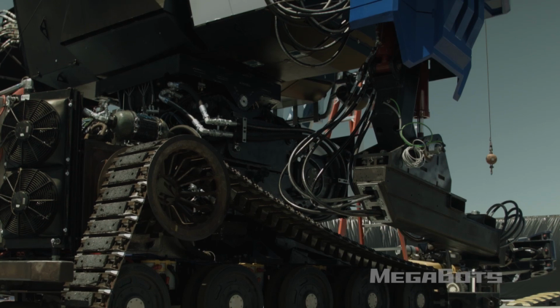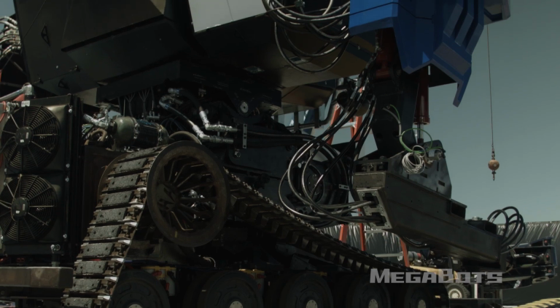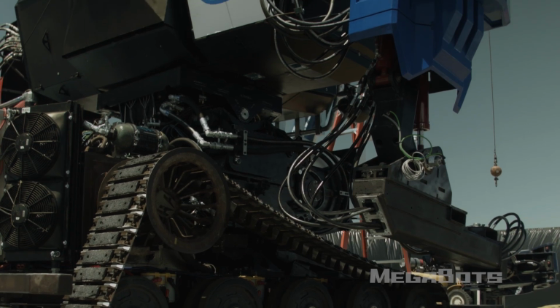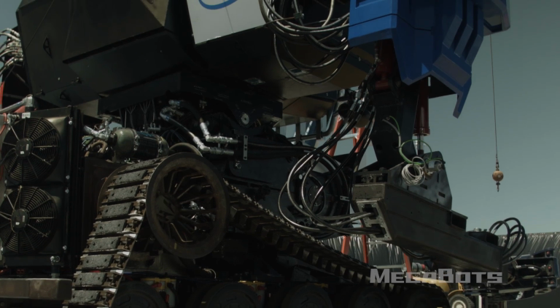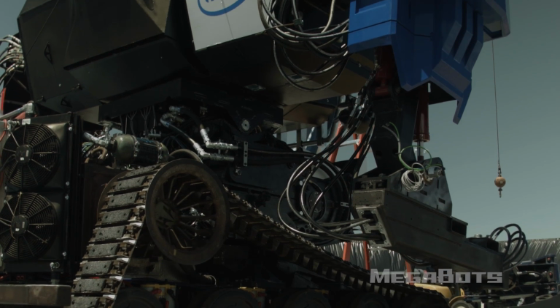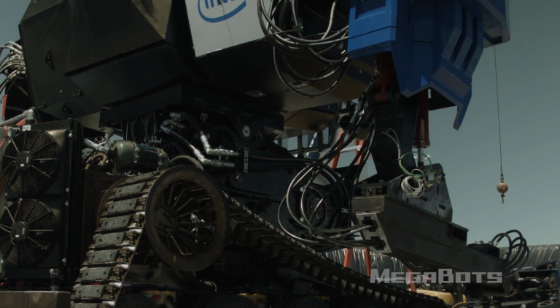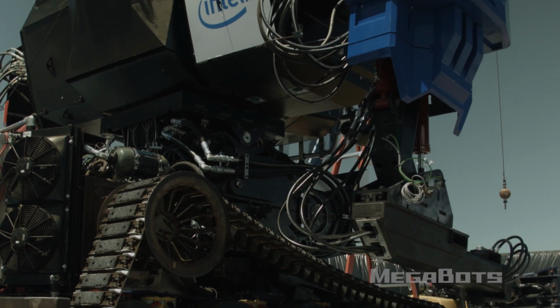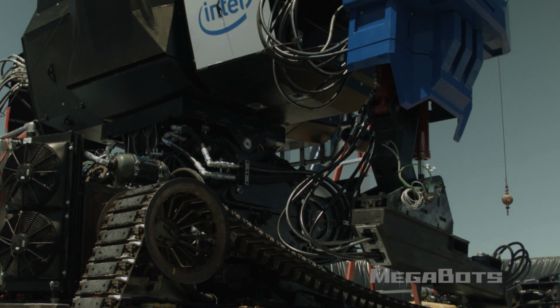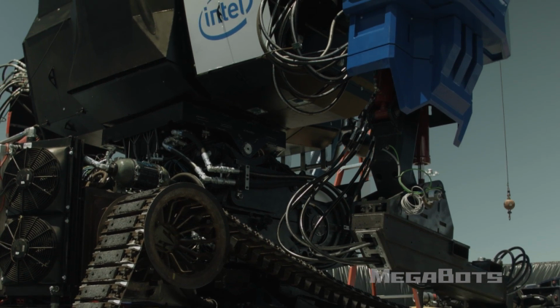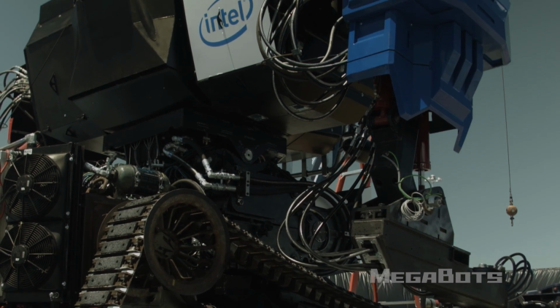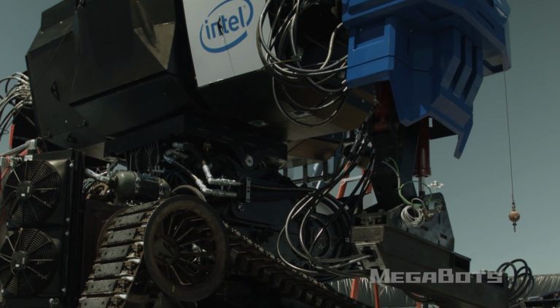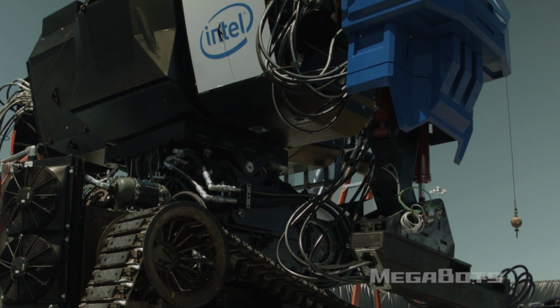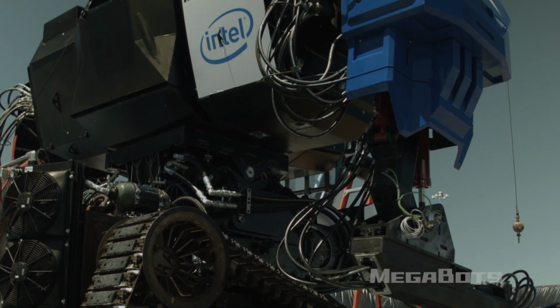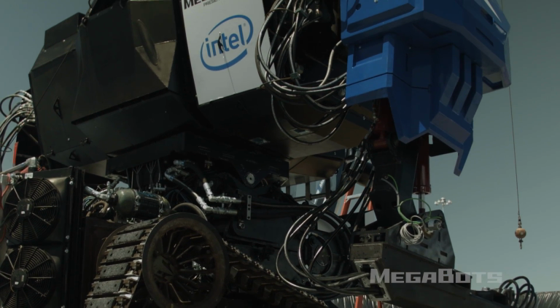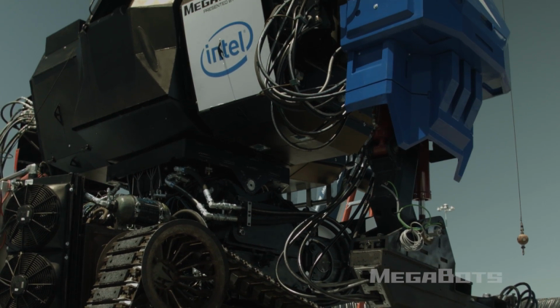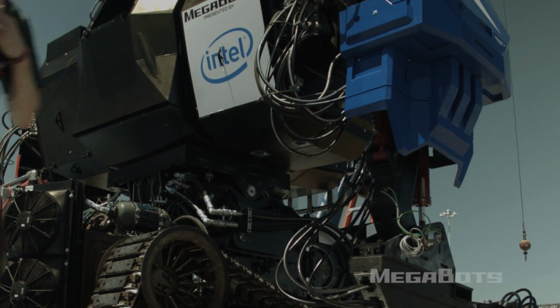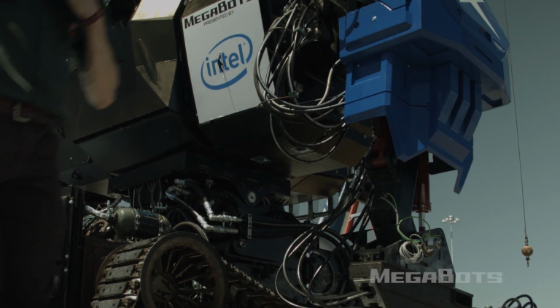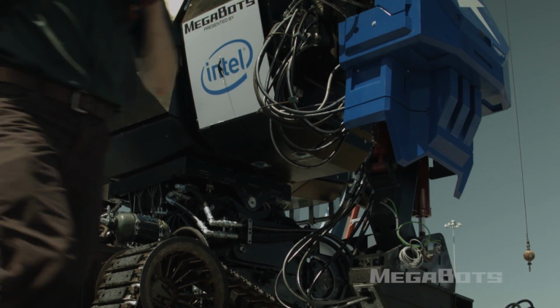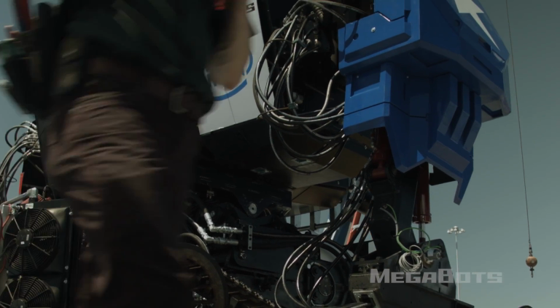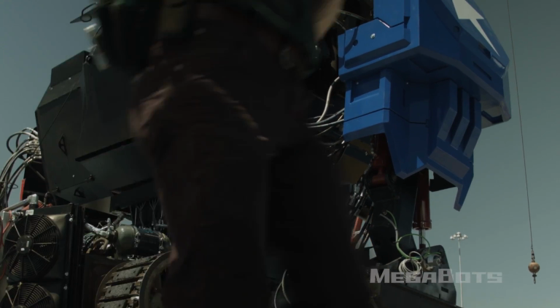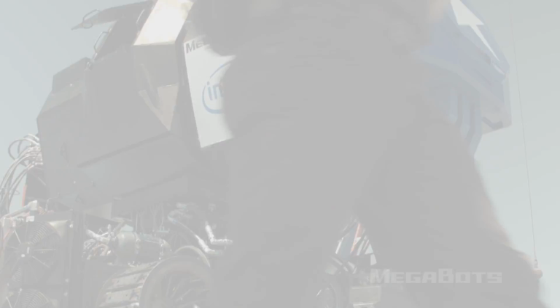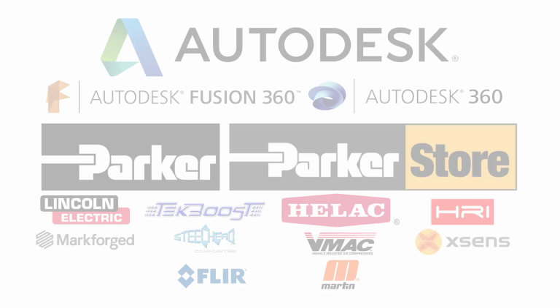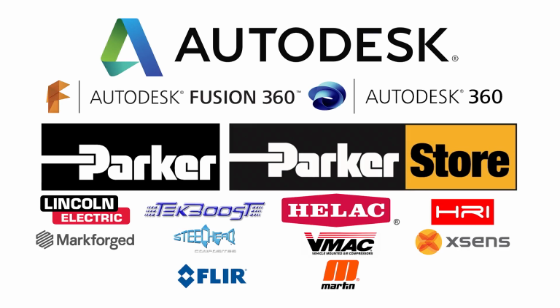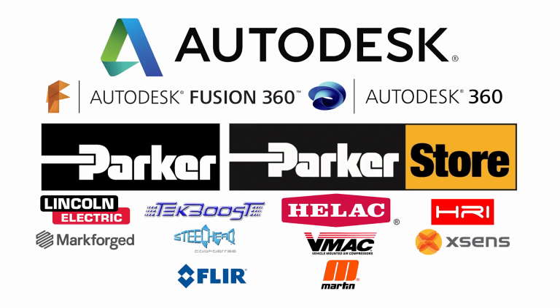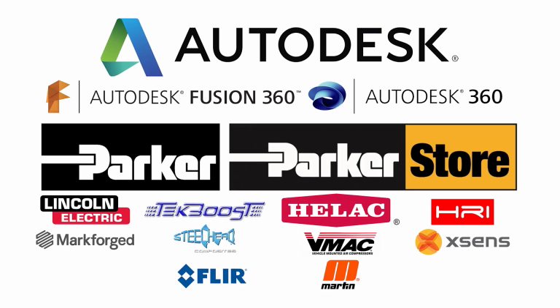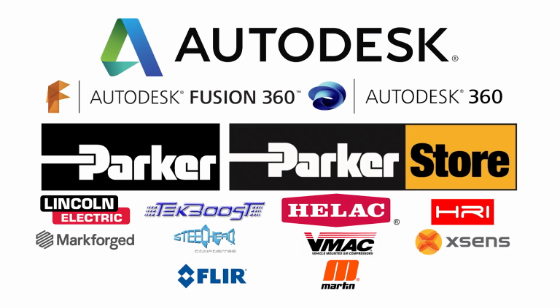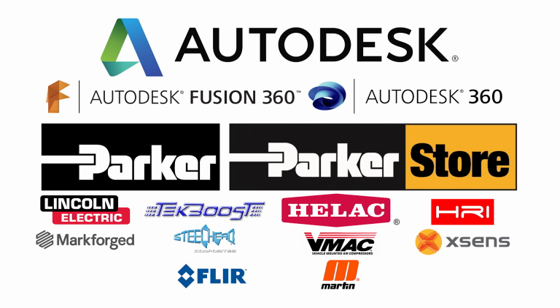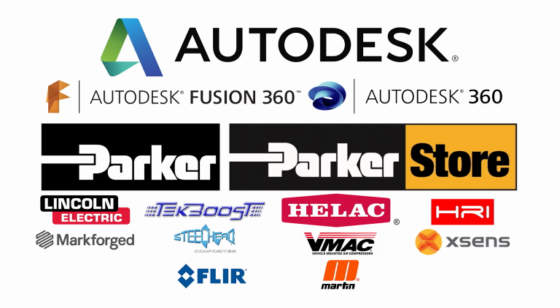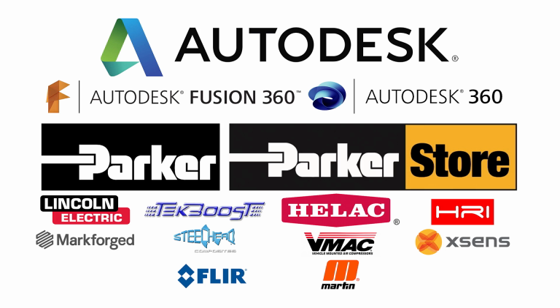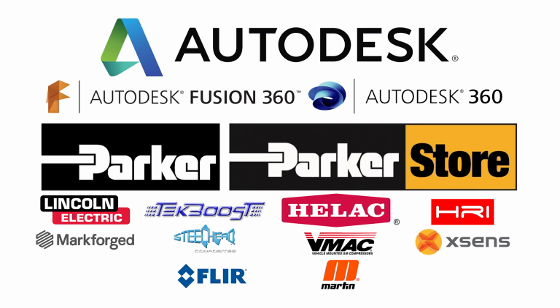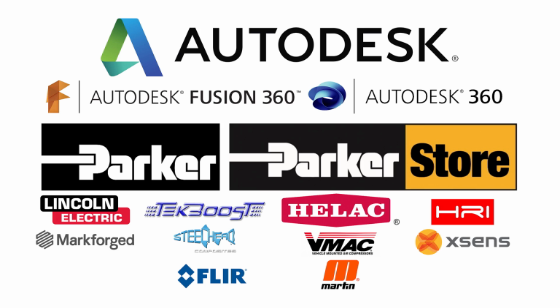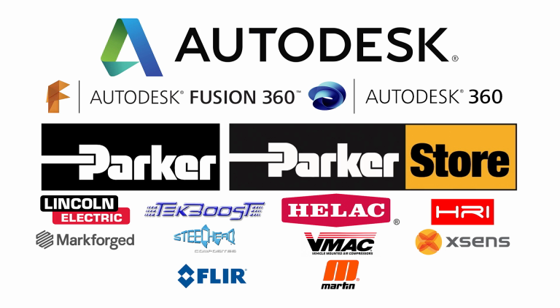Thank you to Intel for bringing us out here and to all the sponsors of the Mark III robot for making this robot possible.